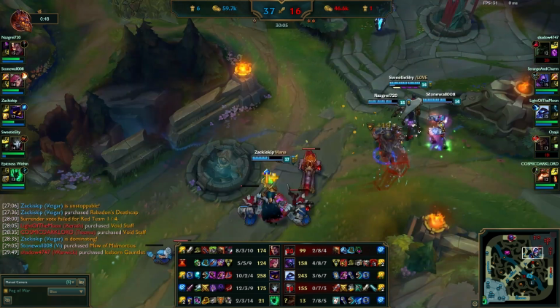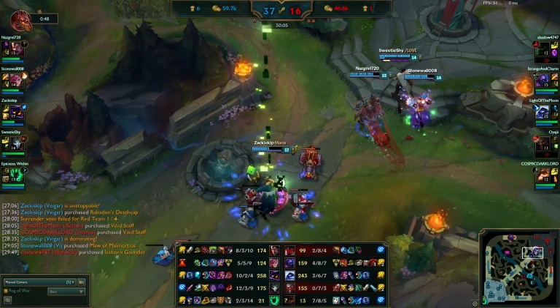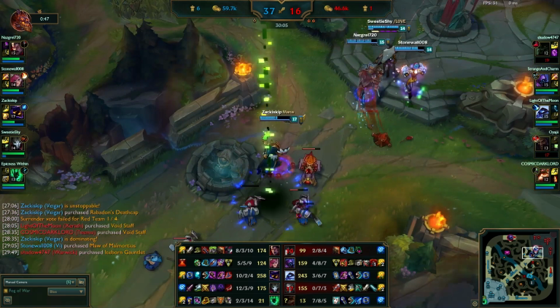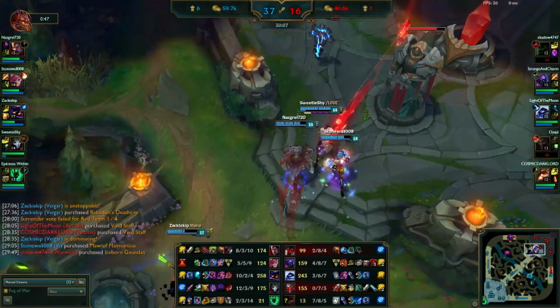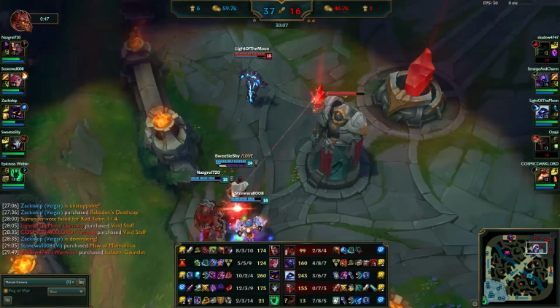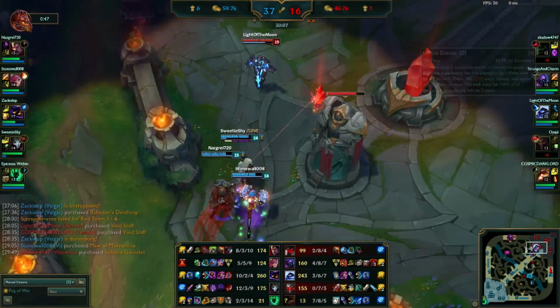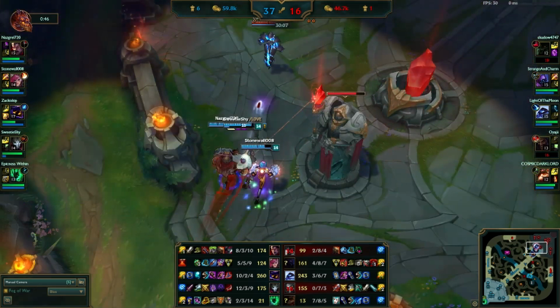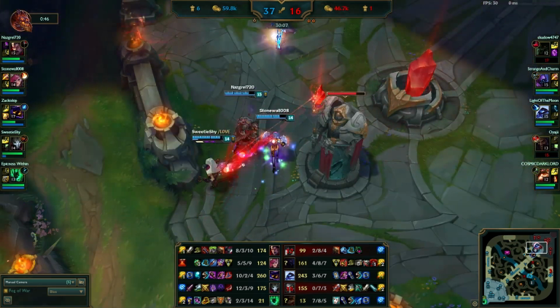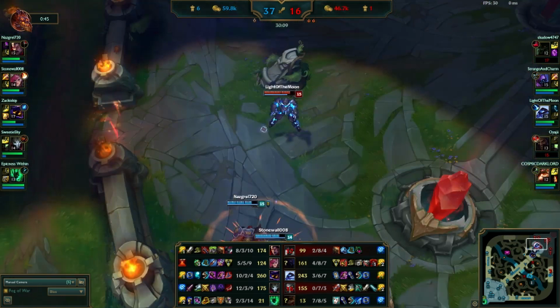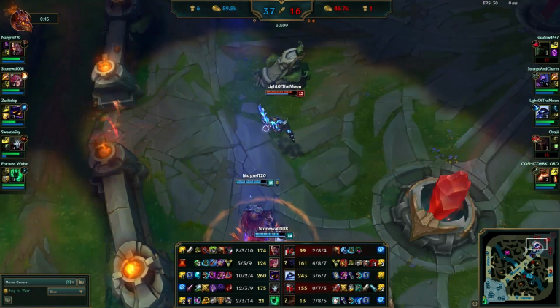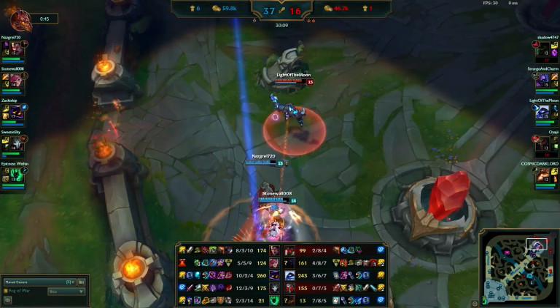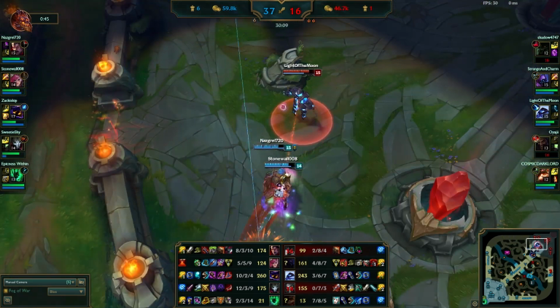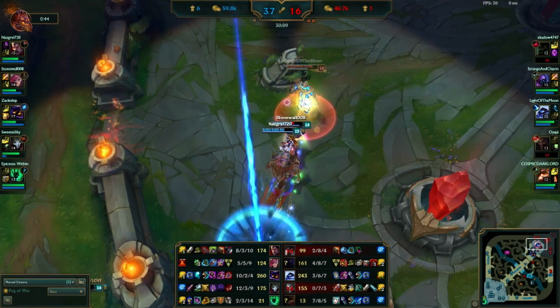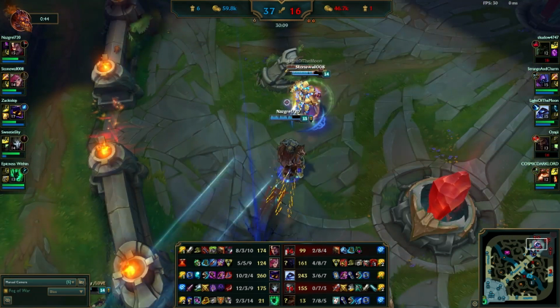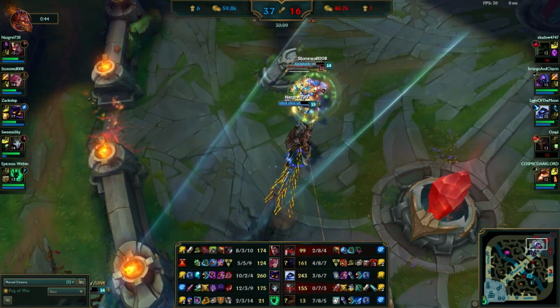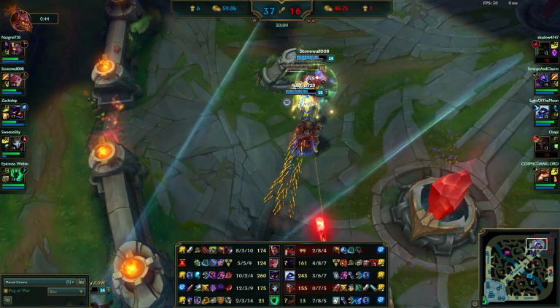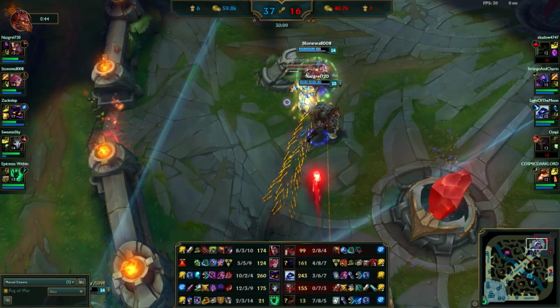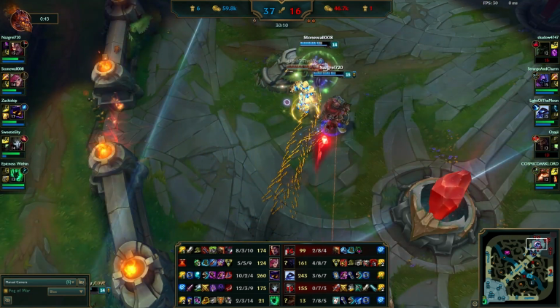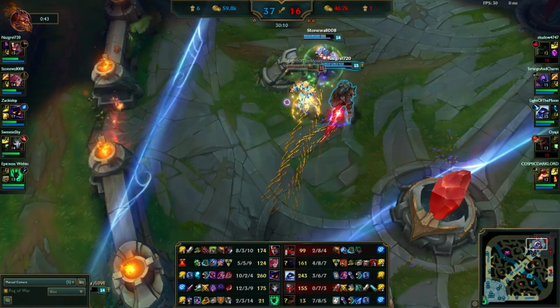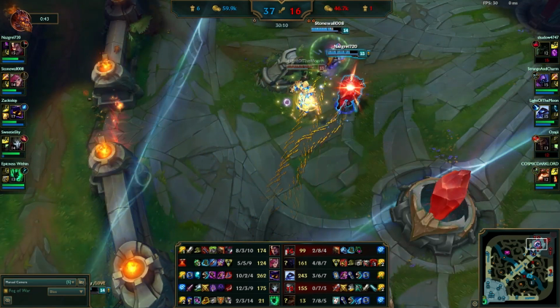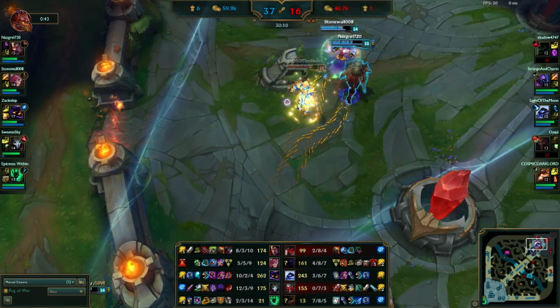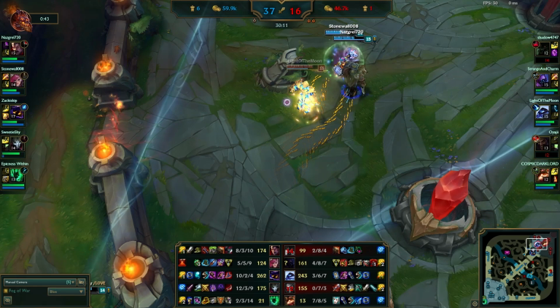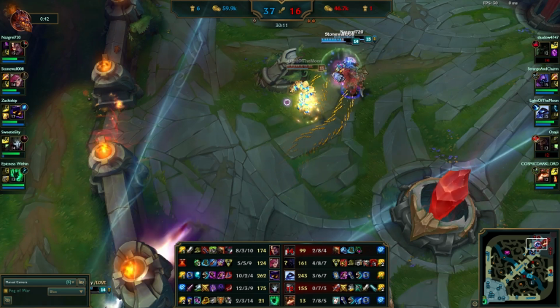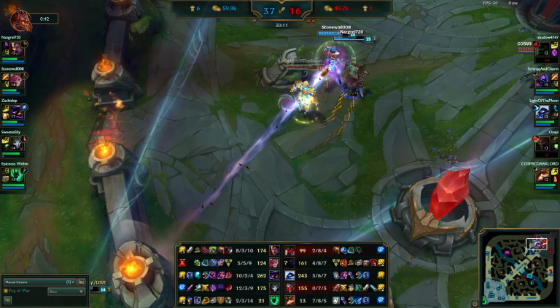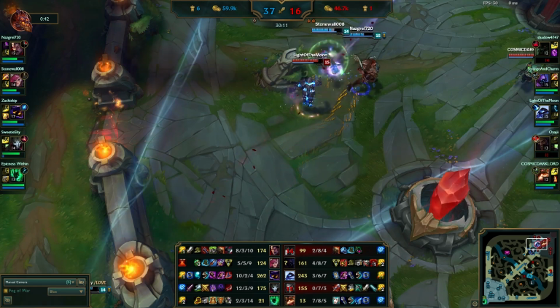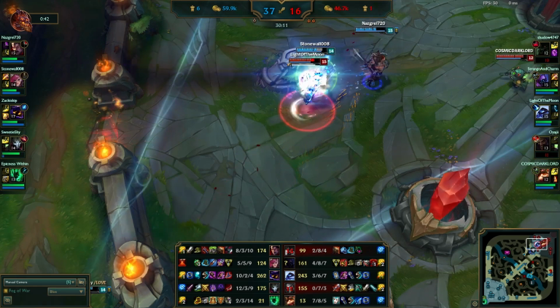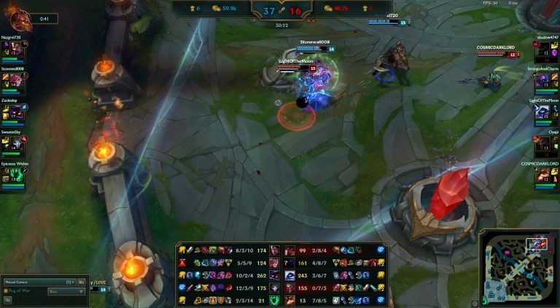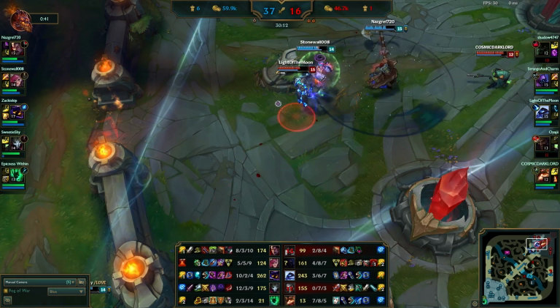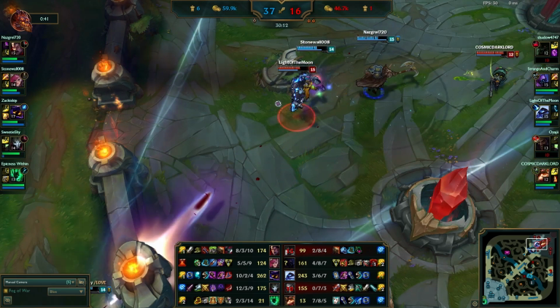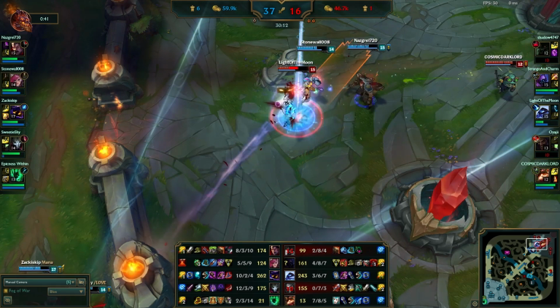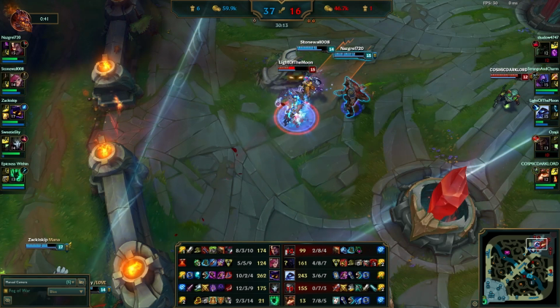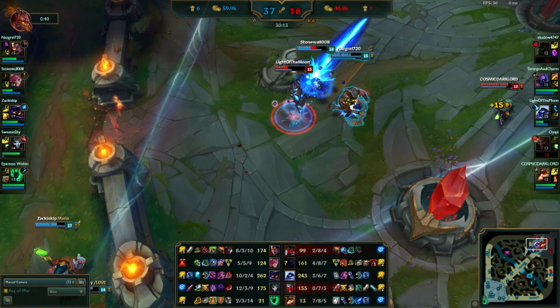Thresh is super wounded and I manage to show up just in time to slow Warwick down and avoid that last auto attack that probably would have killed Thresh. The enemy team at this point doesn't give a shit anymore — they're not really learning from their mistakes. I grab the Xerath, he uses Zhonya's Hourglass, then I punch him and we easily annihilate him.